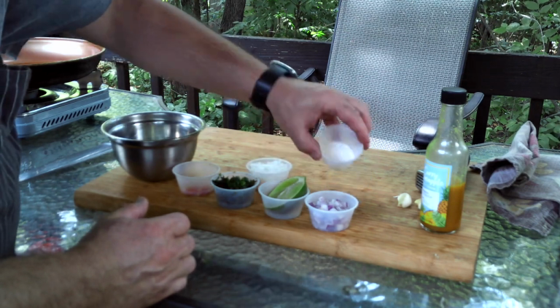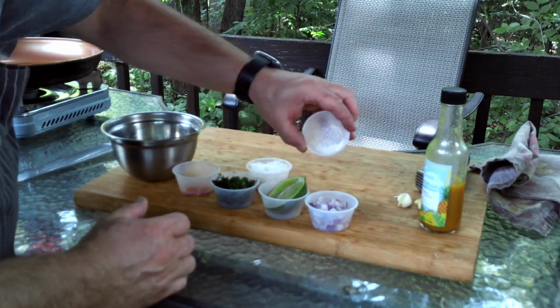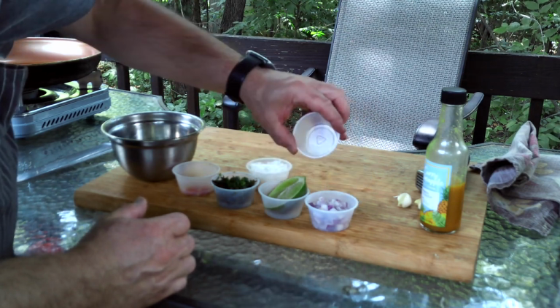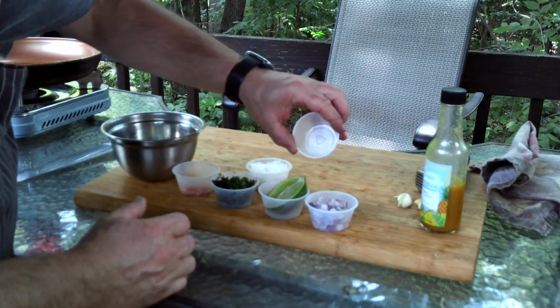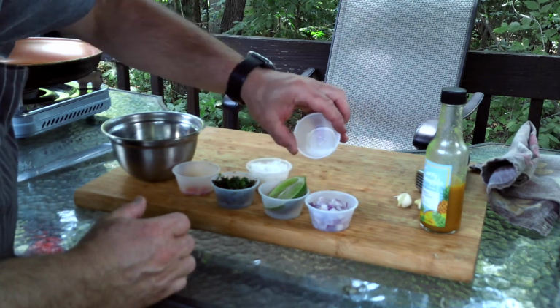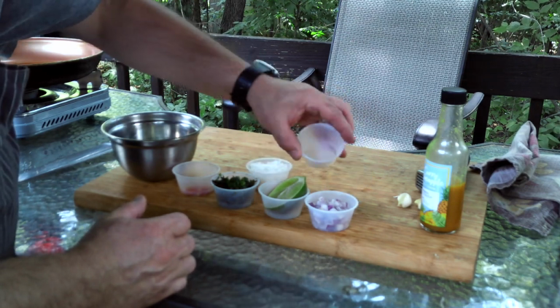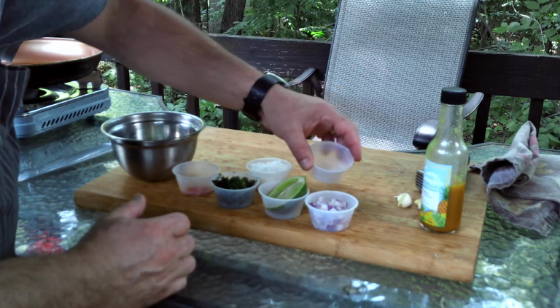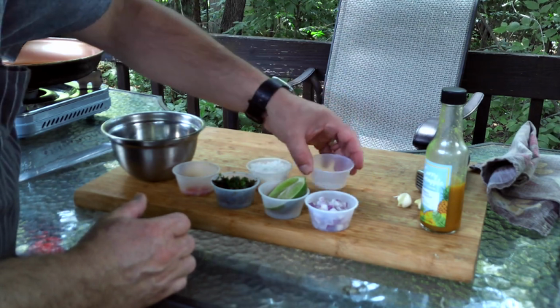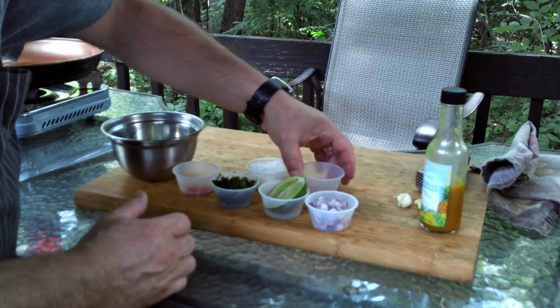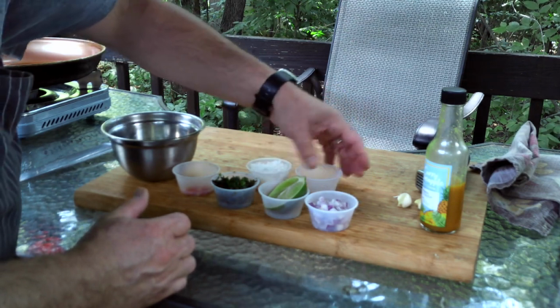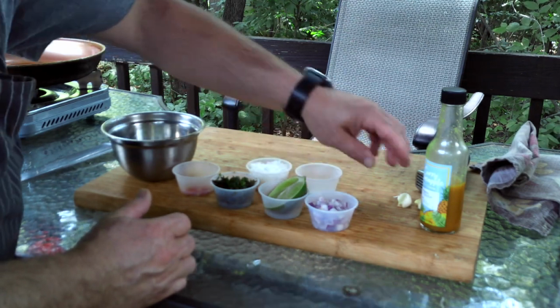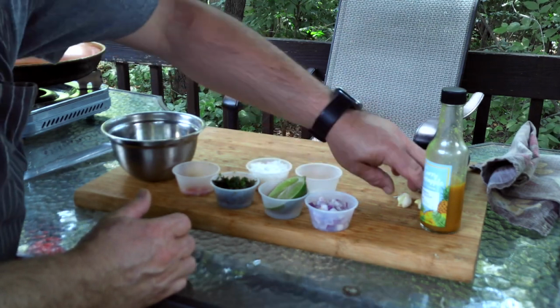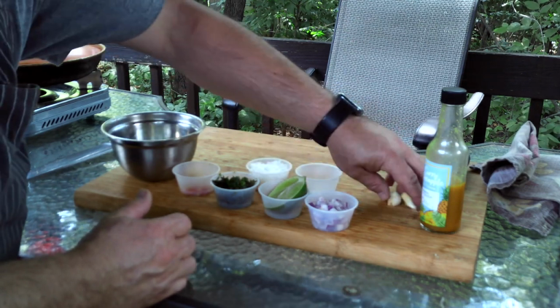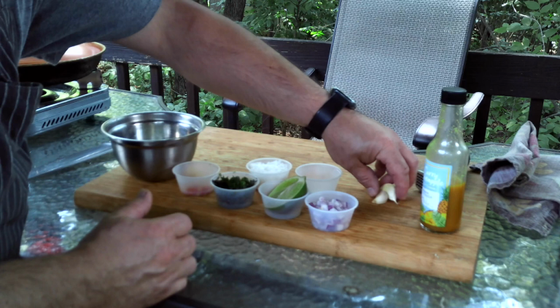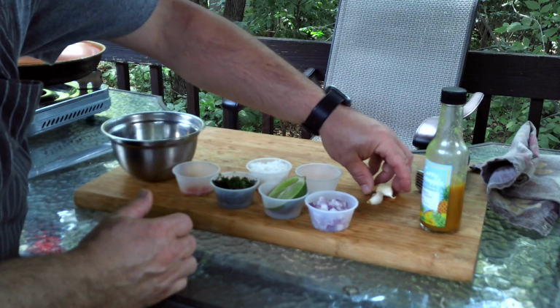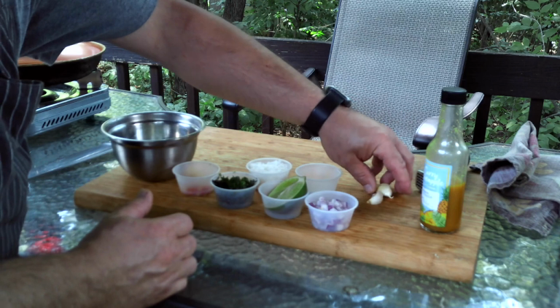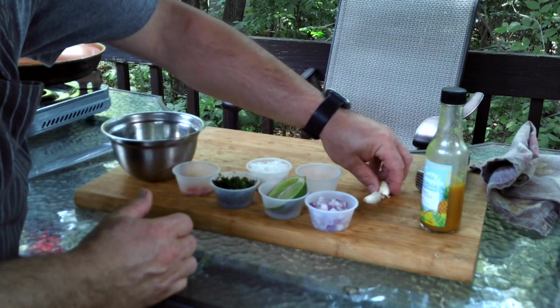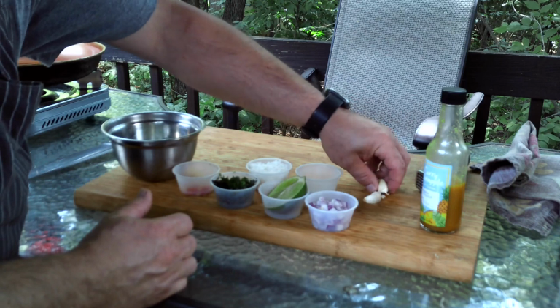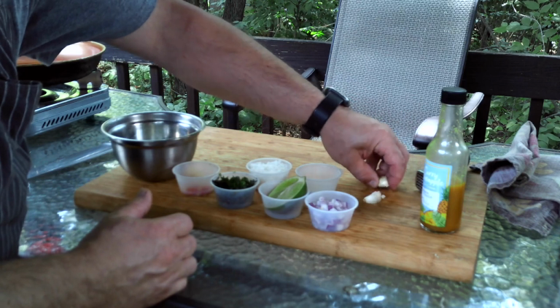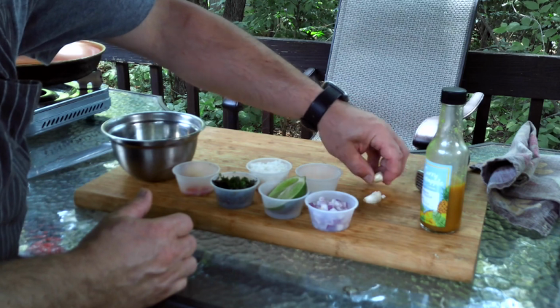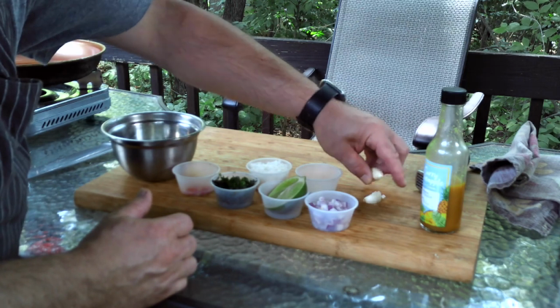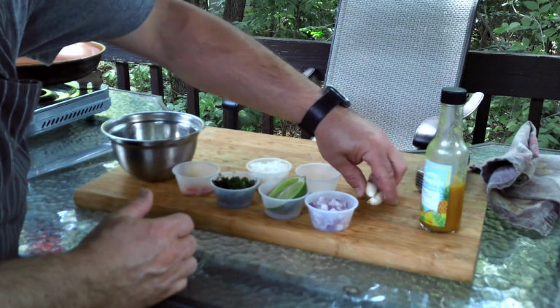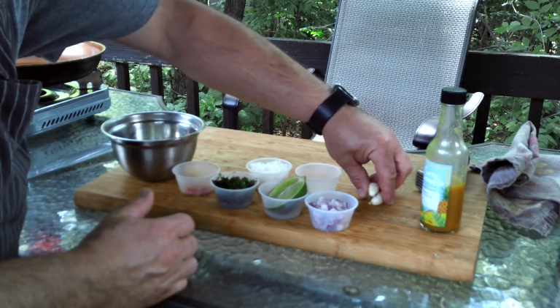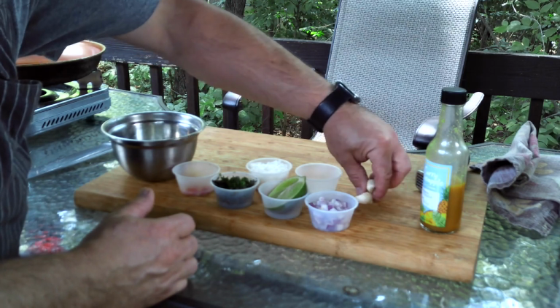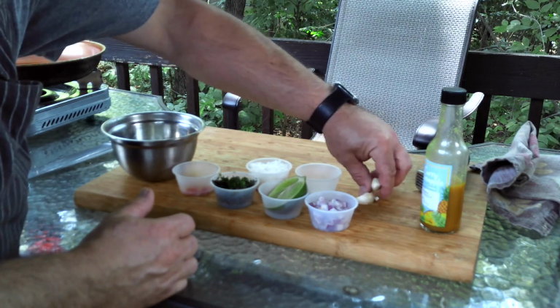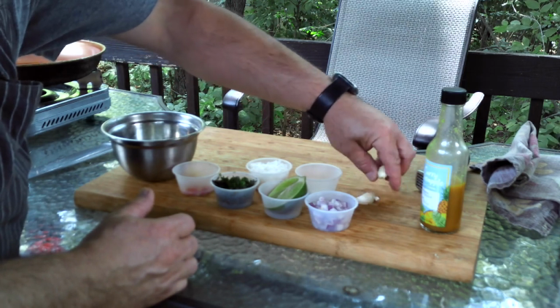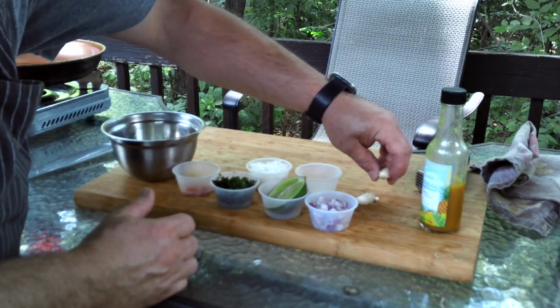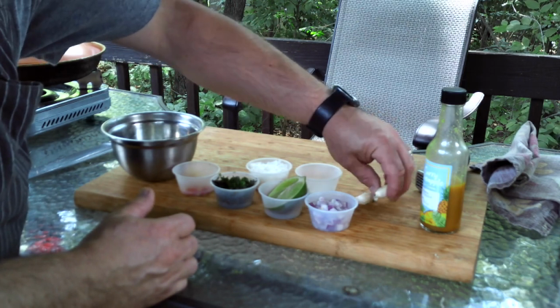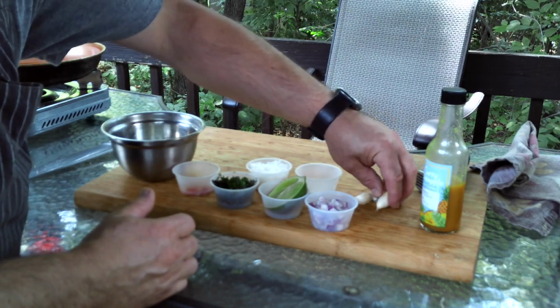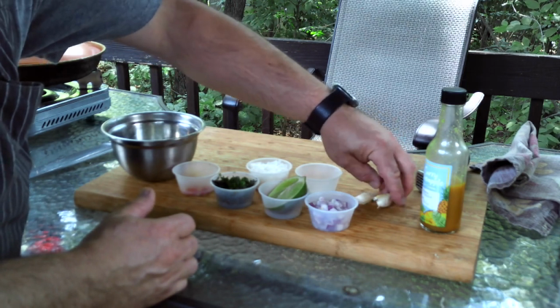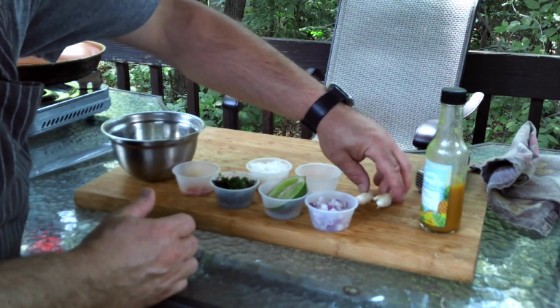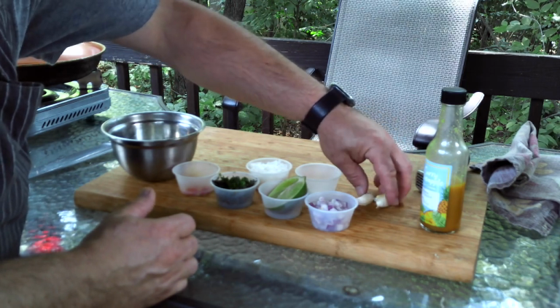Some coconut flakes, some salt, and two cloves of garlic.